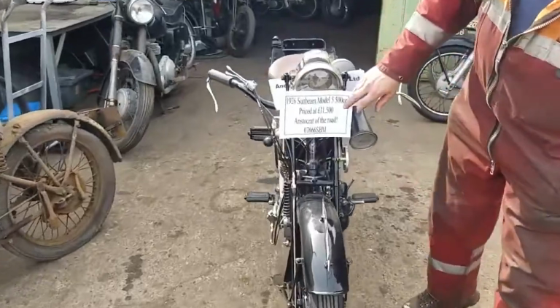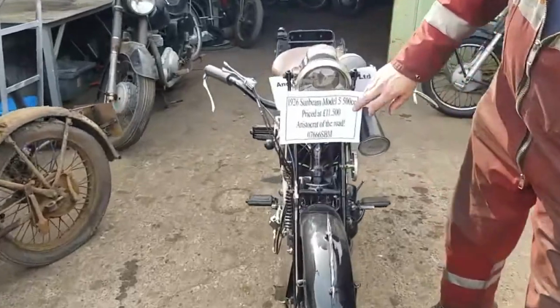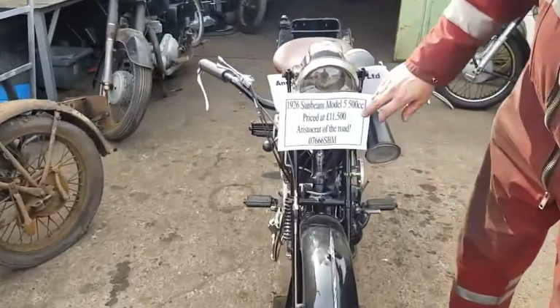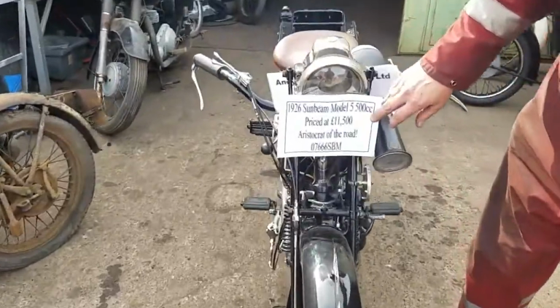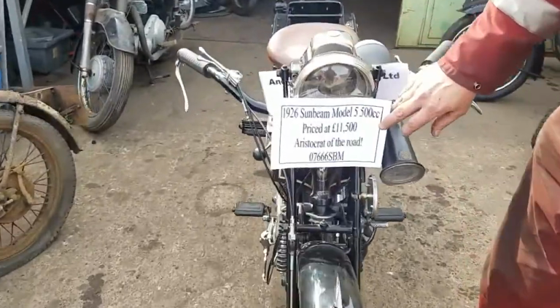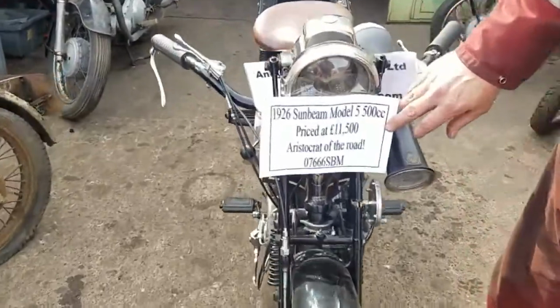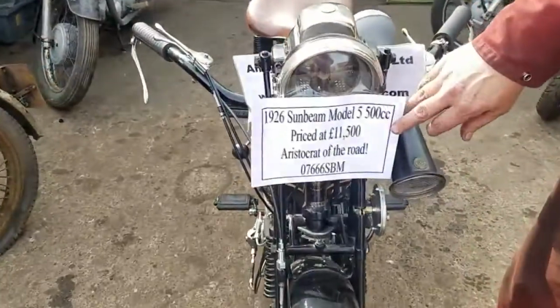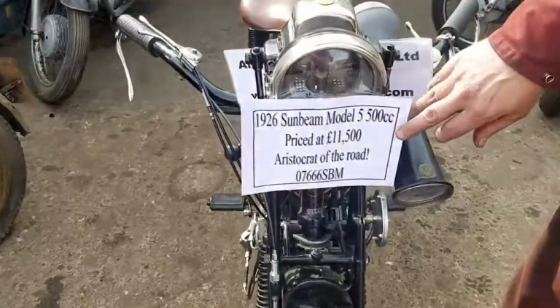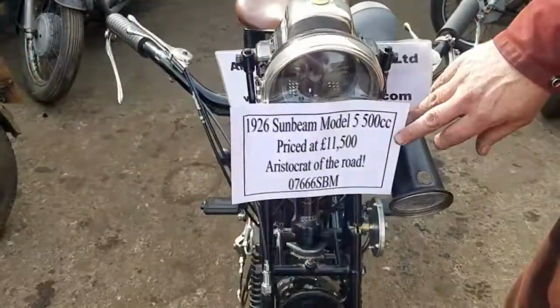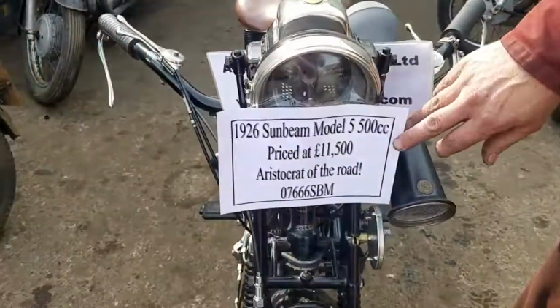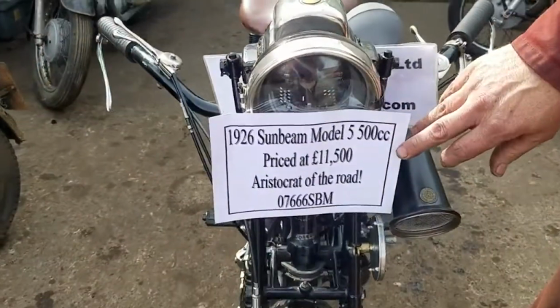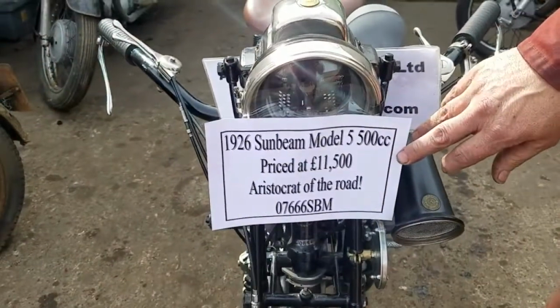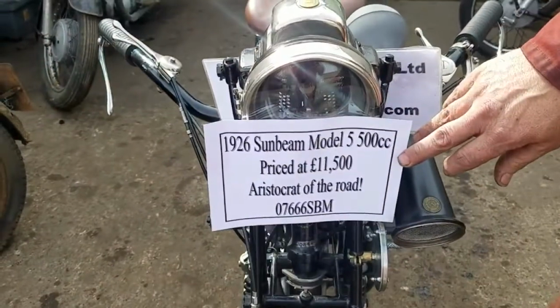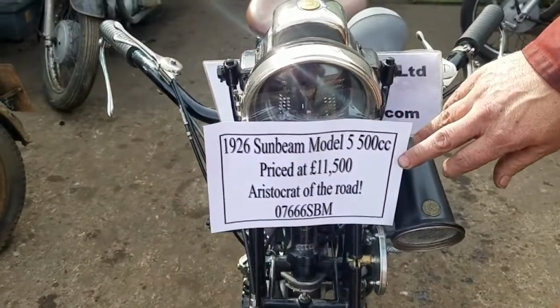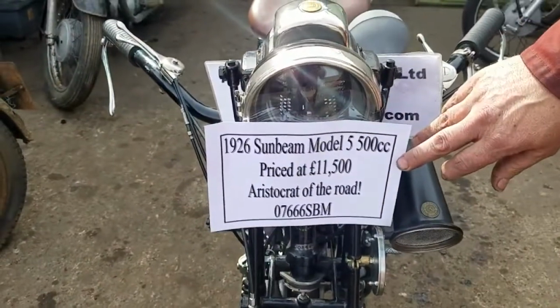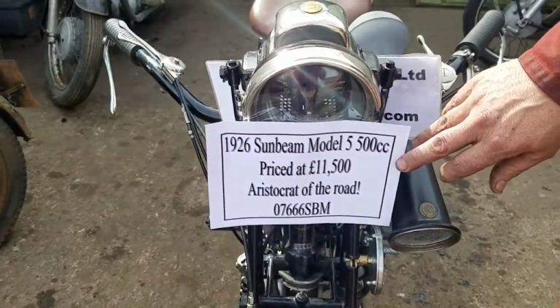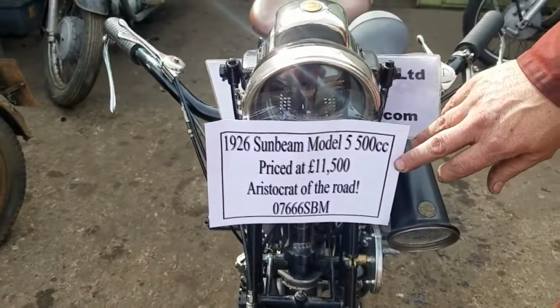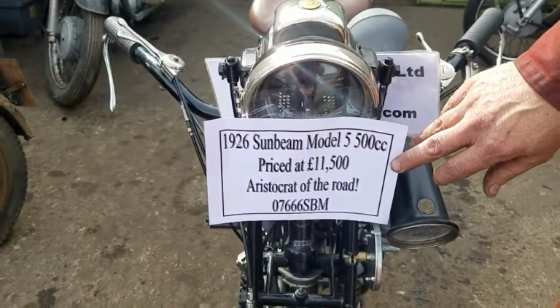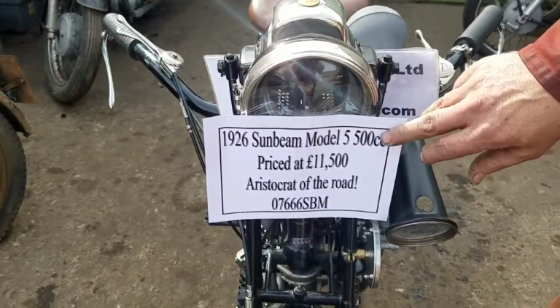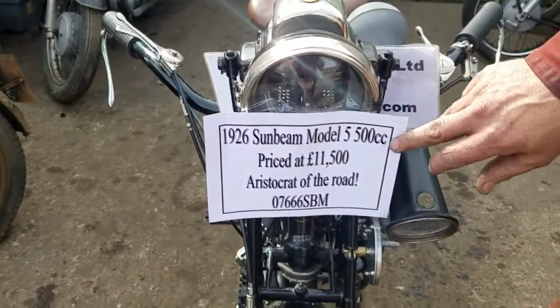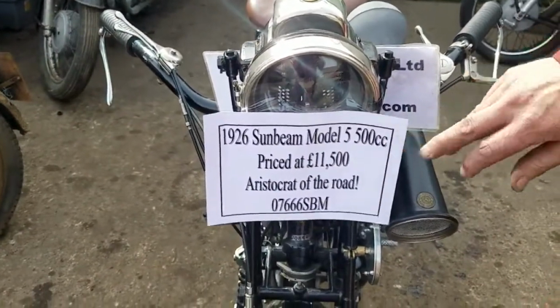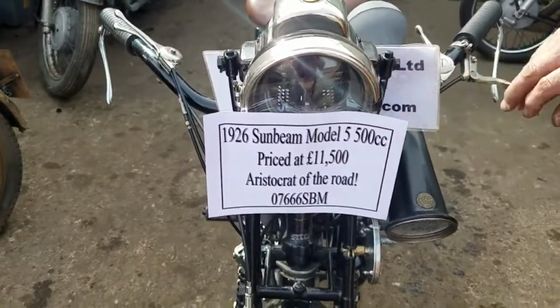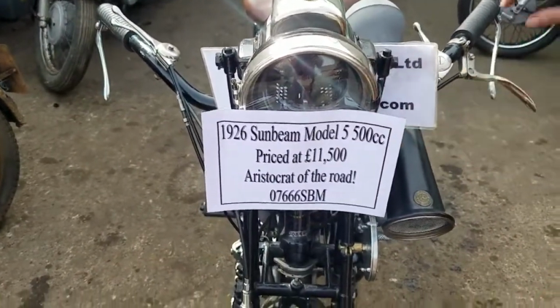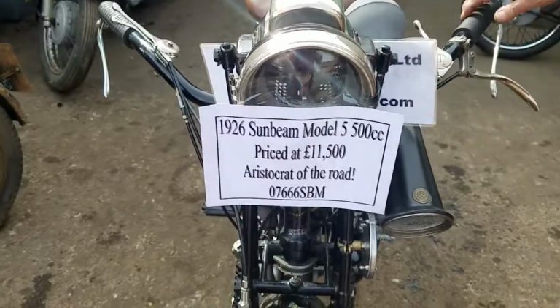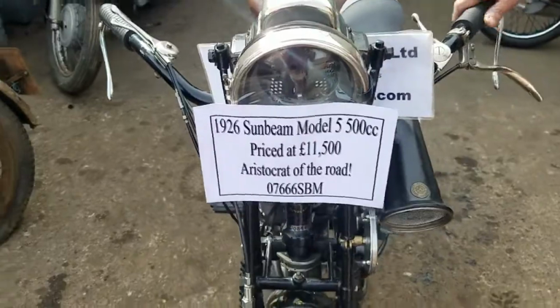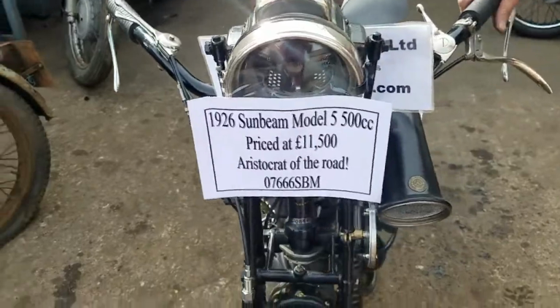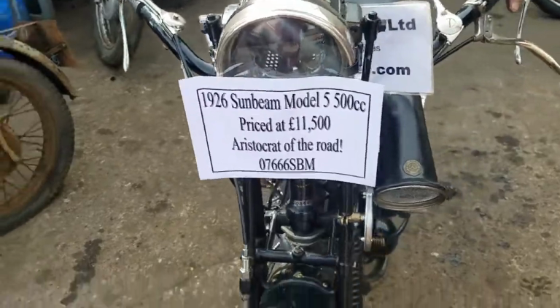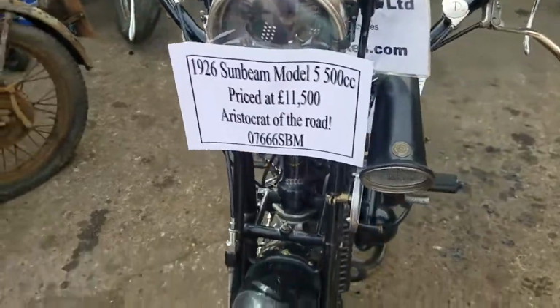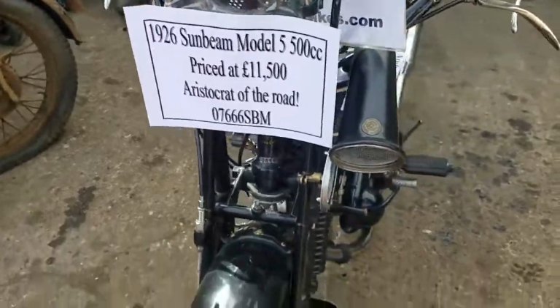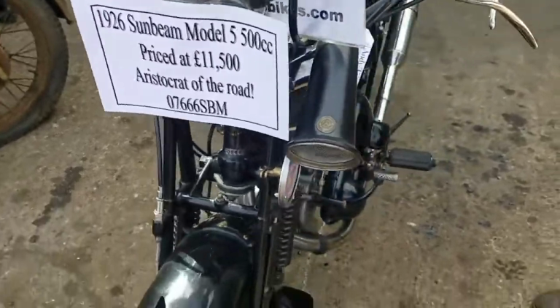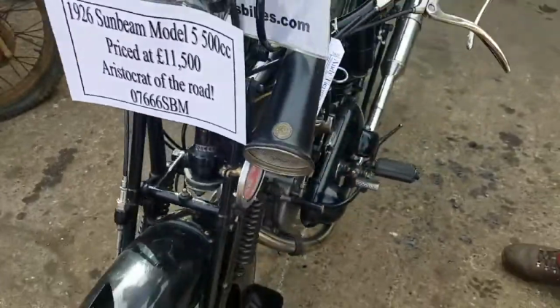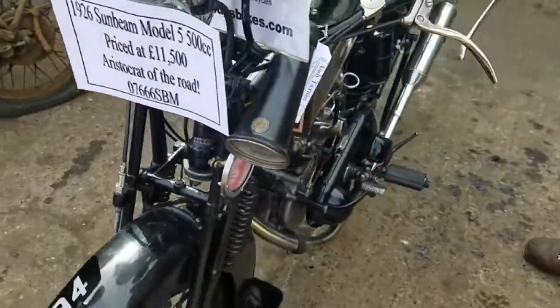So here we have a 1926 Sunbeam Model 5, 500cc side-valve.